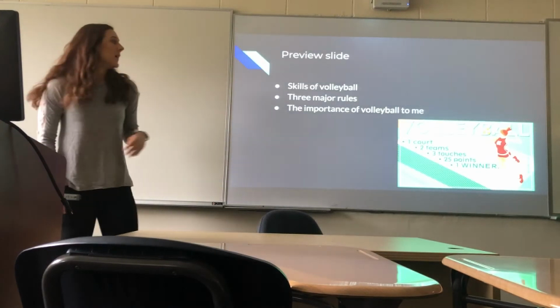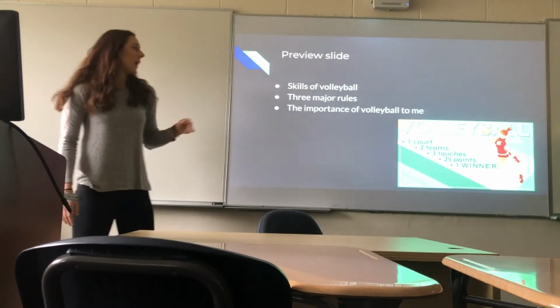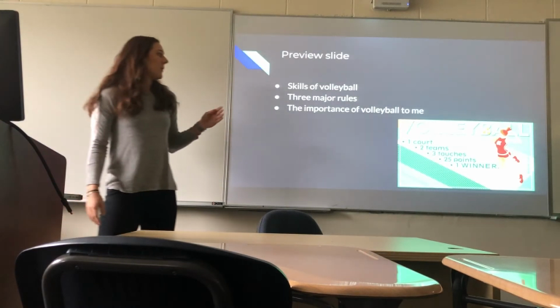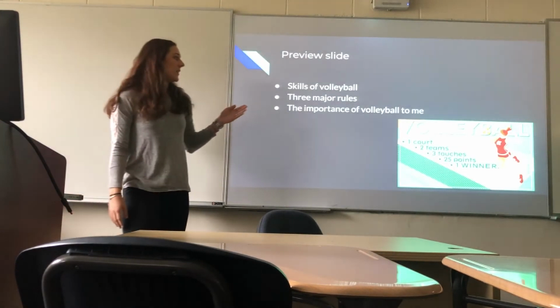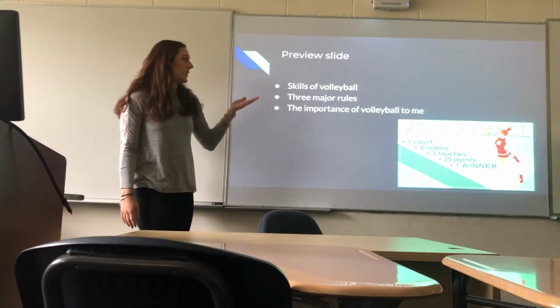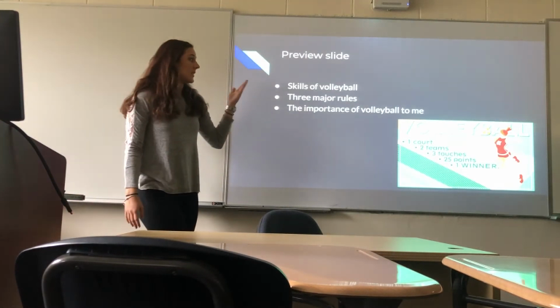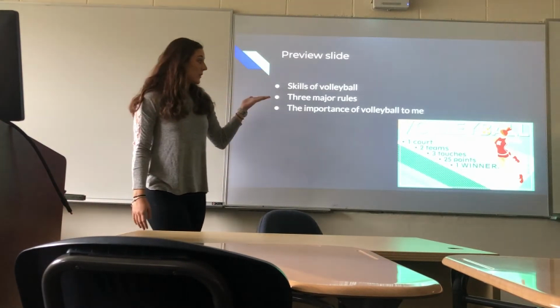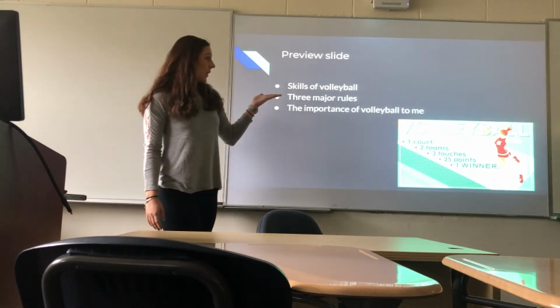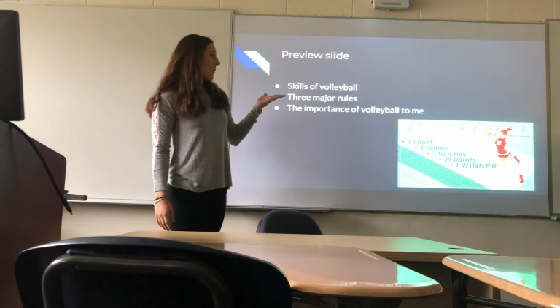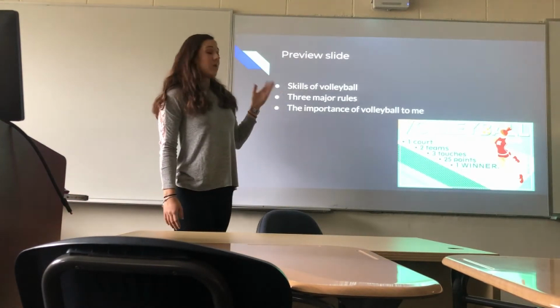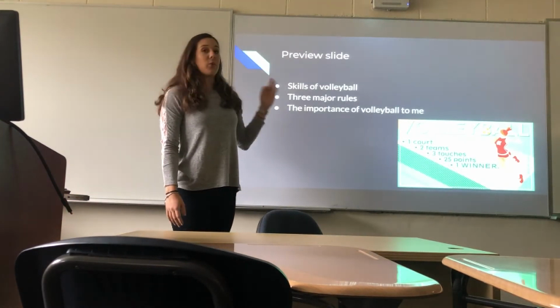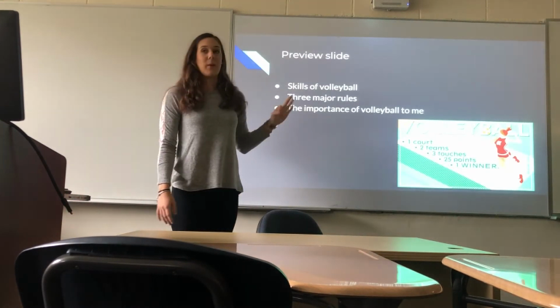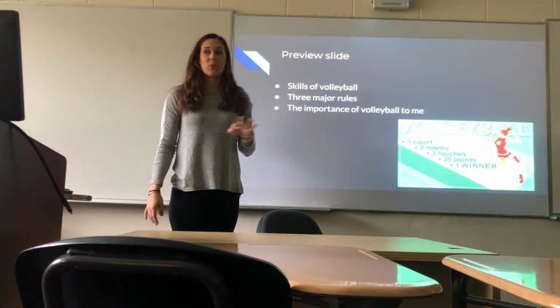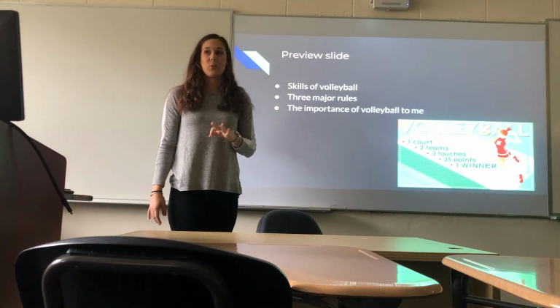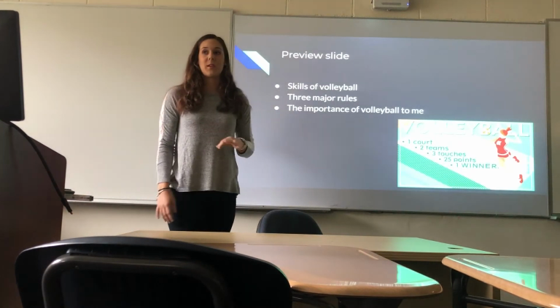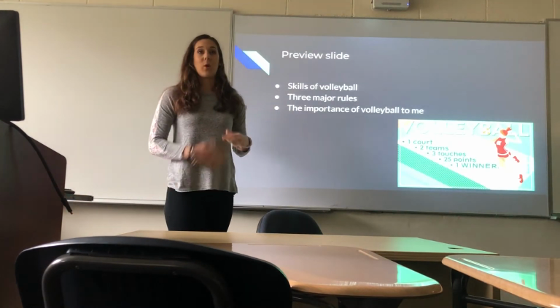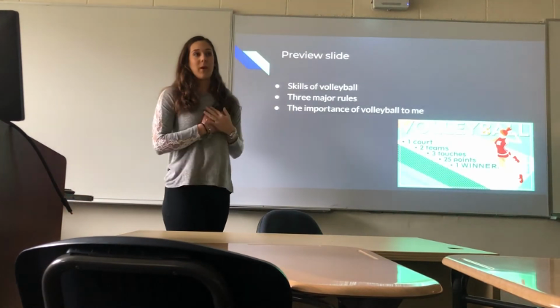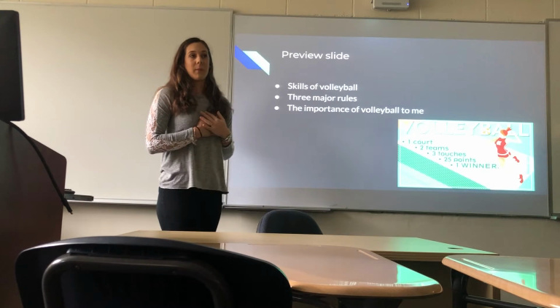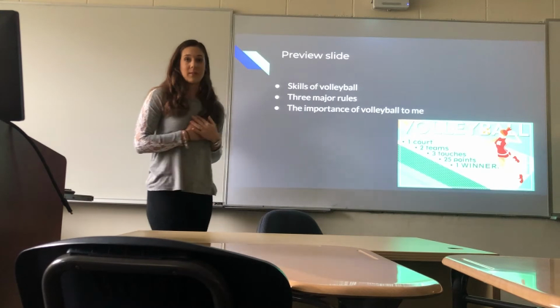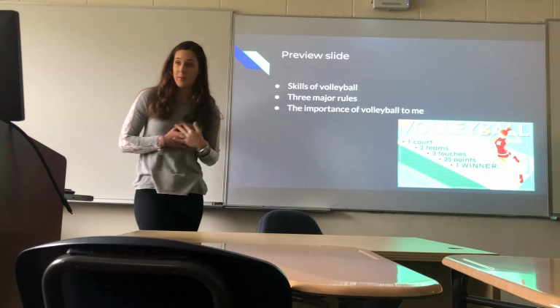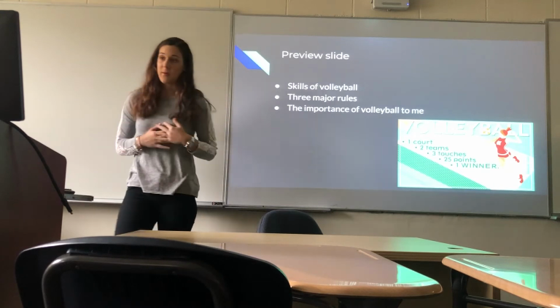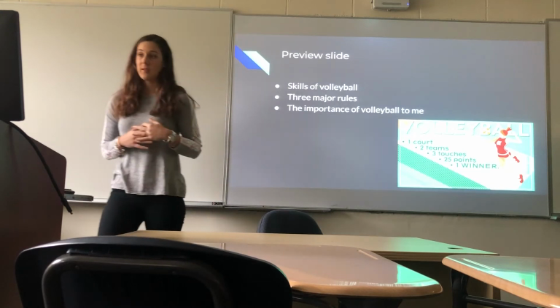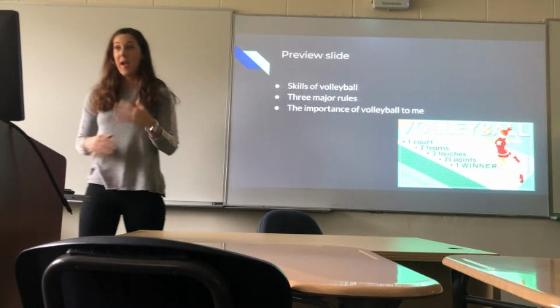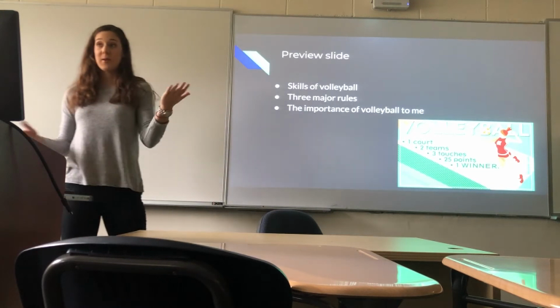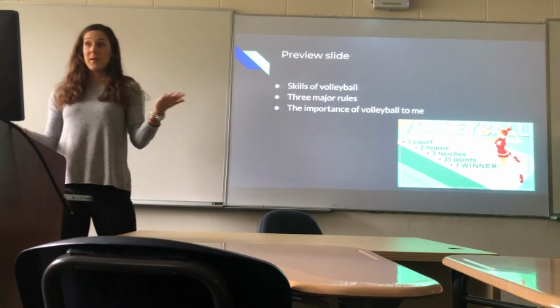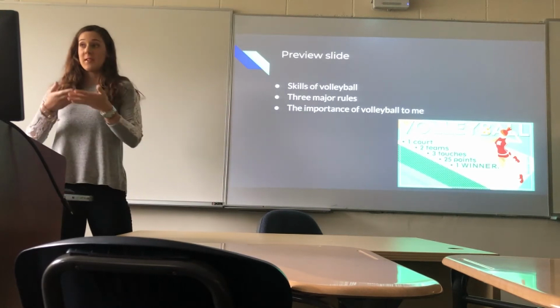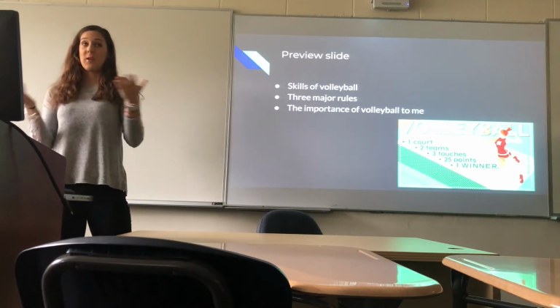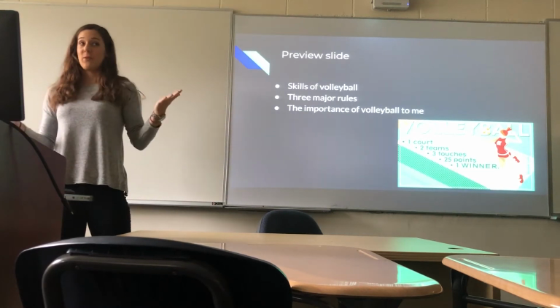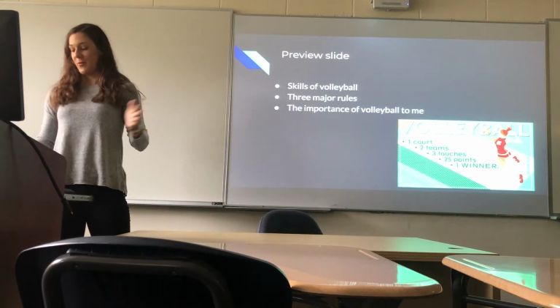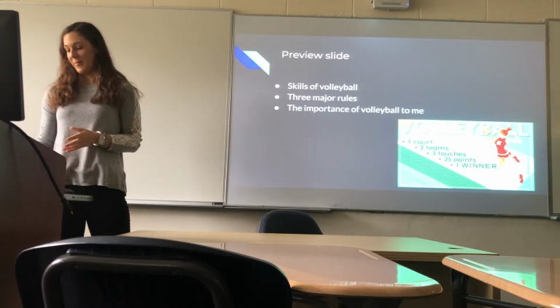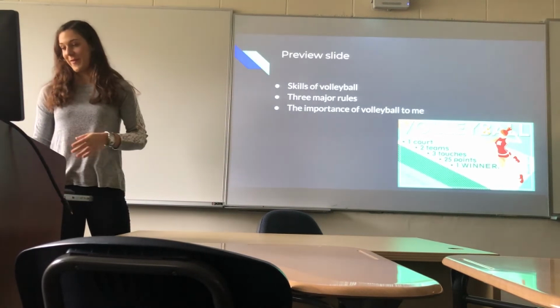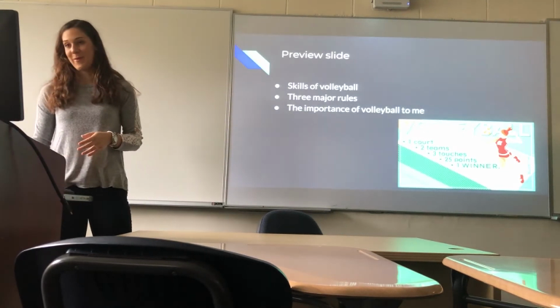Today I'll be teaching the skills of volleyball, the three major rules, and what volleyball means to me personally and could mean to any of you if you want to play volleyball.